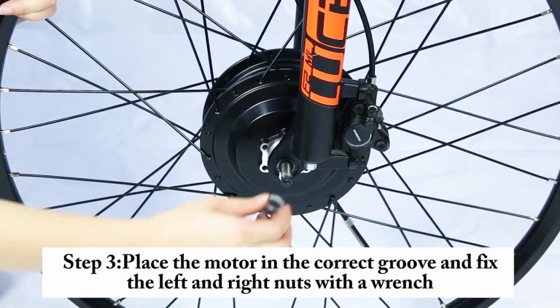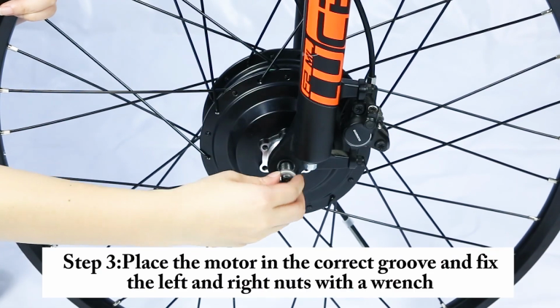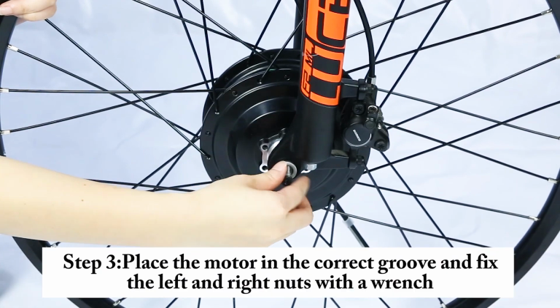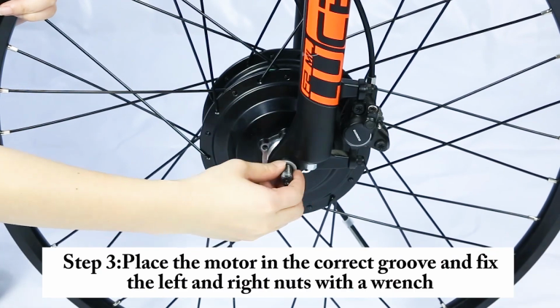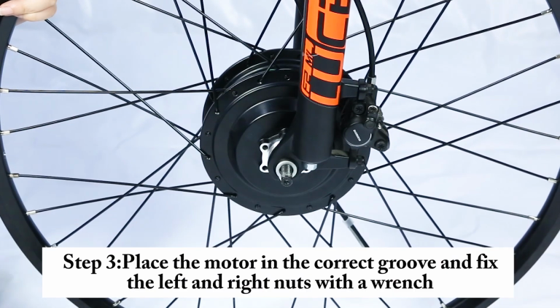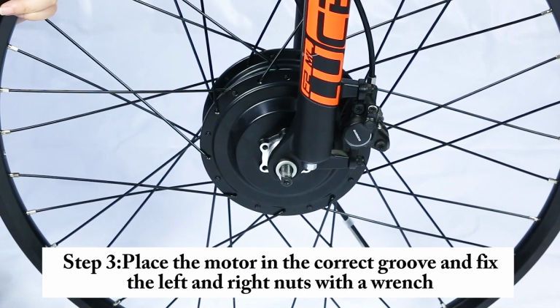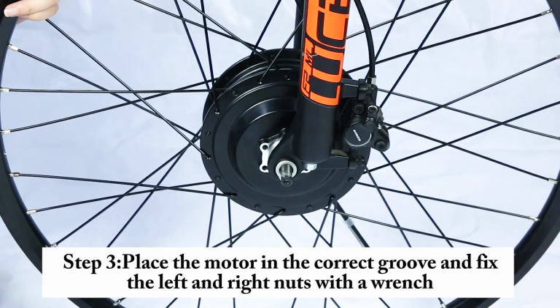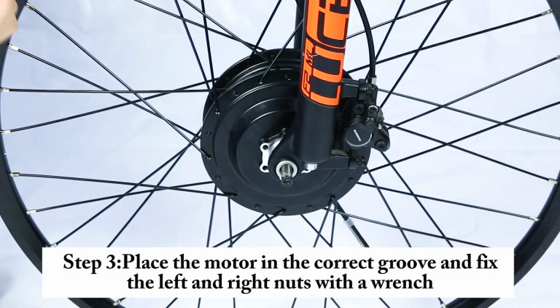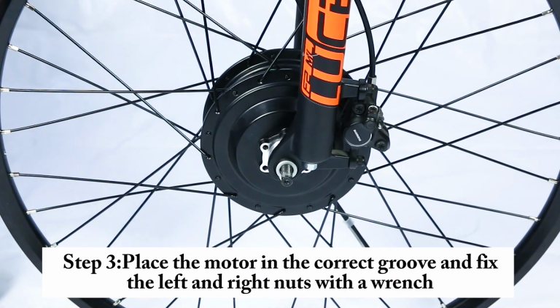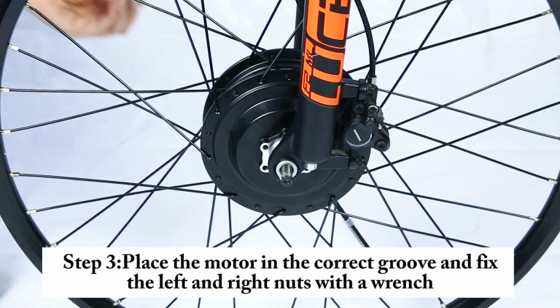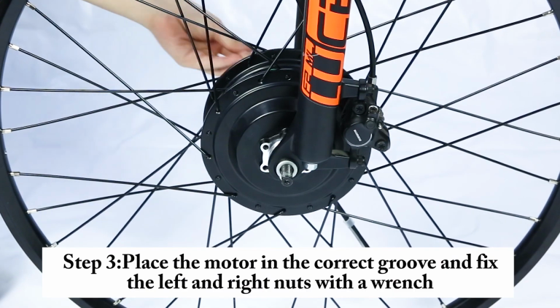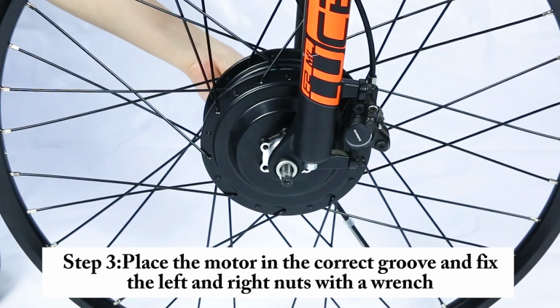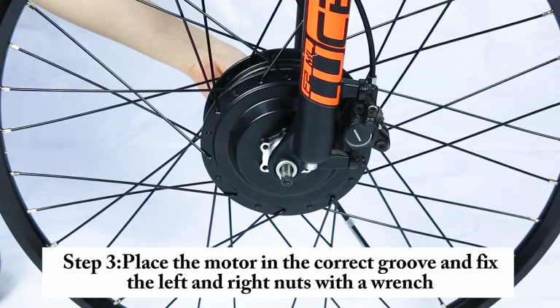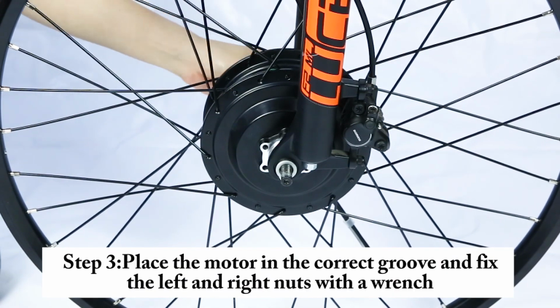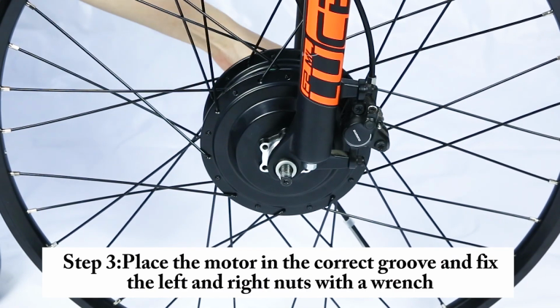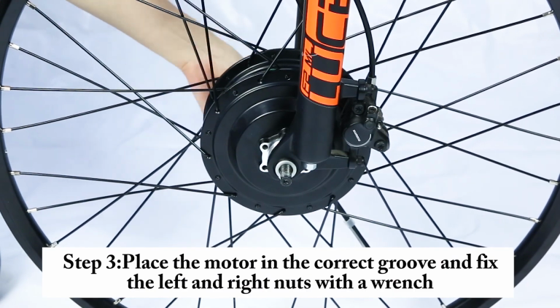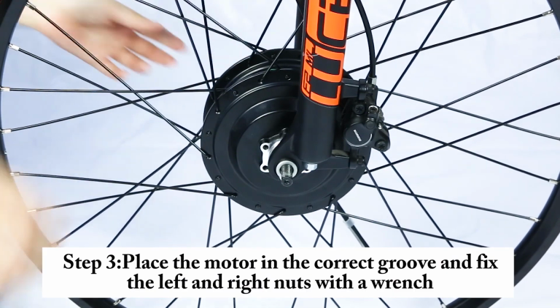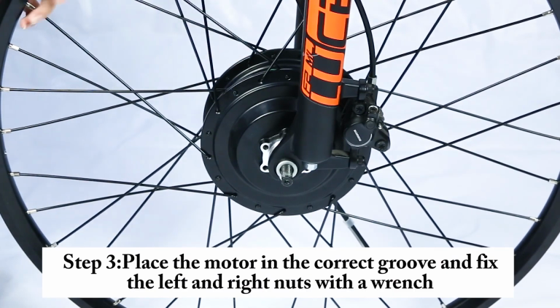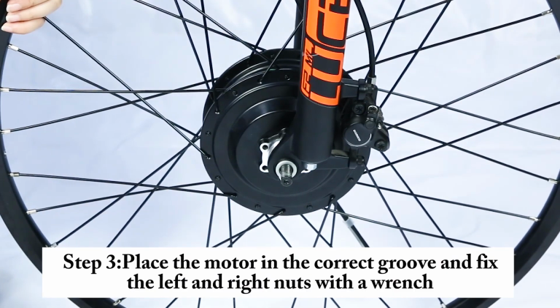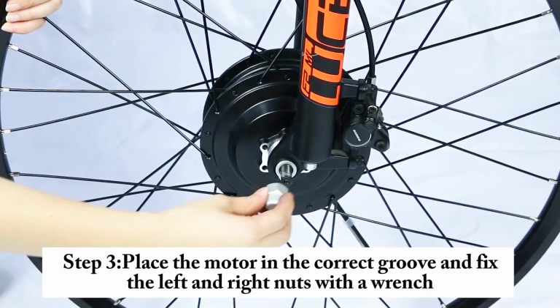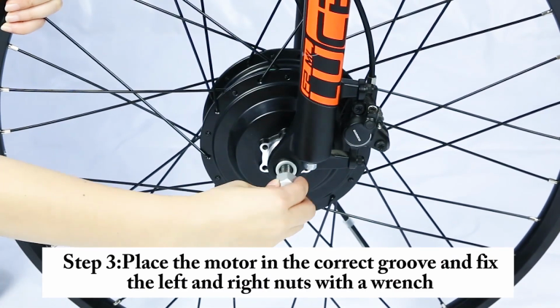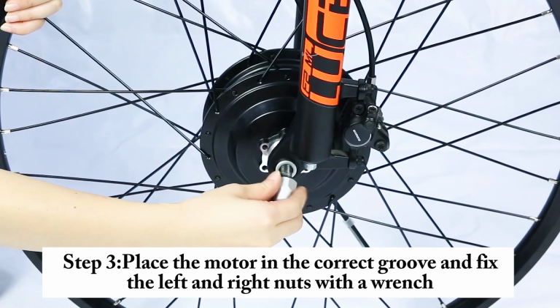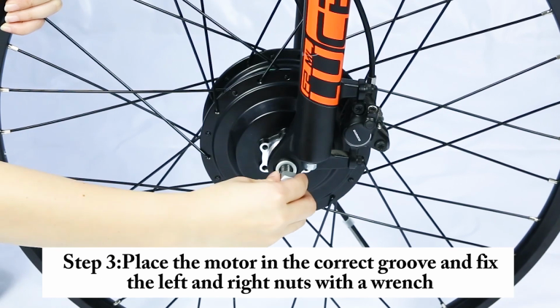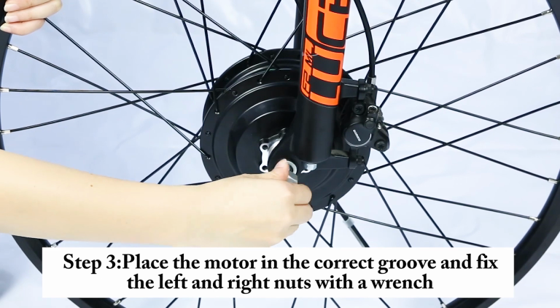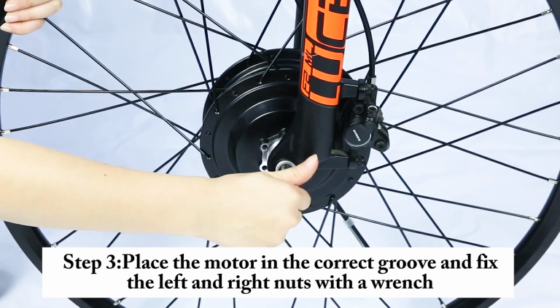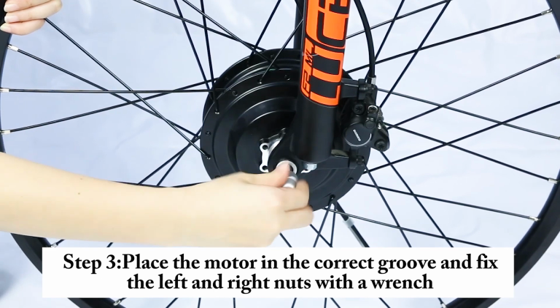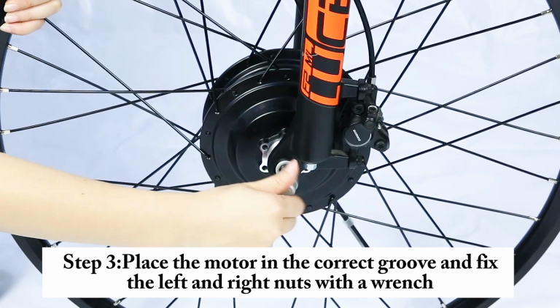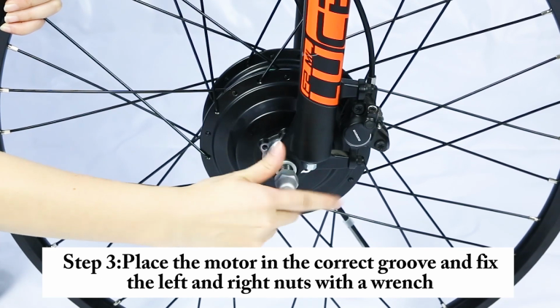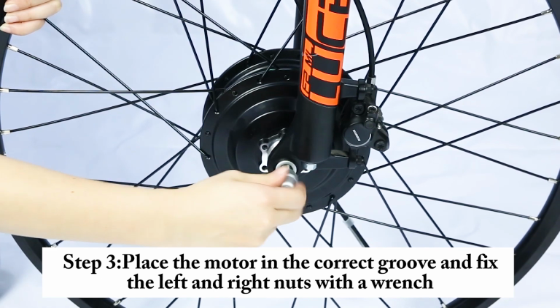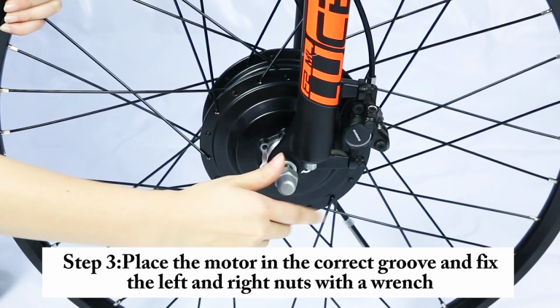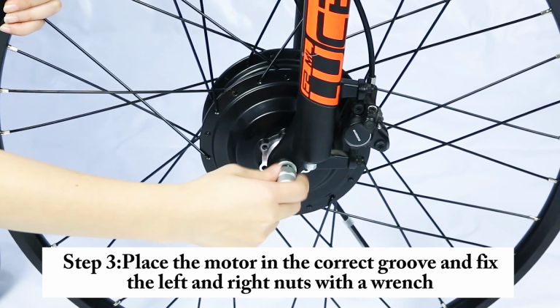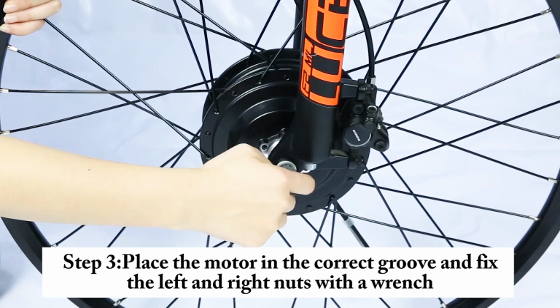Step 3. Place the motor in the correct groove and fix the left and right nuts with a wrench.